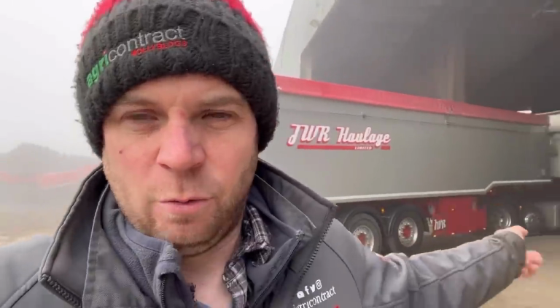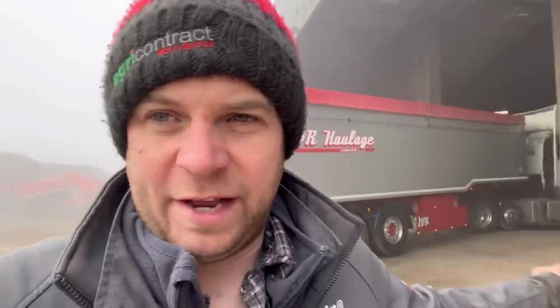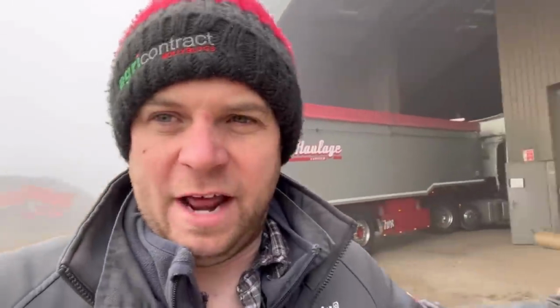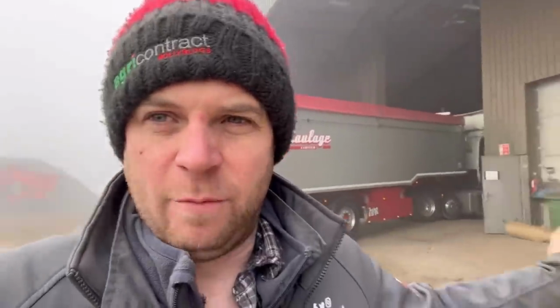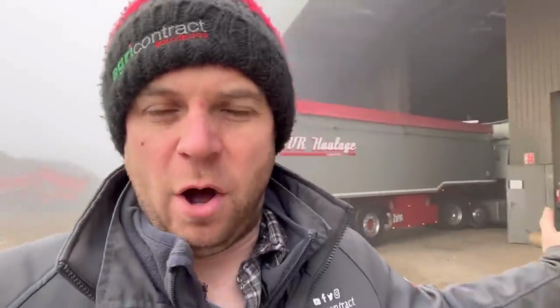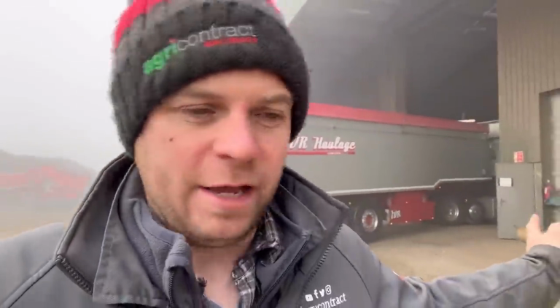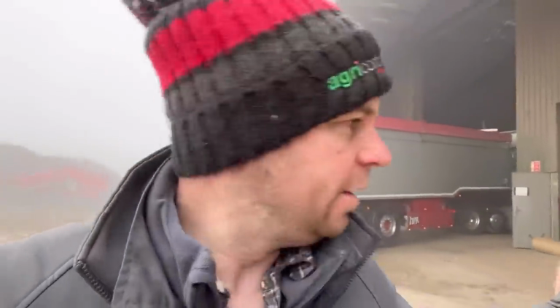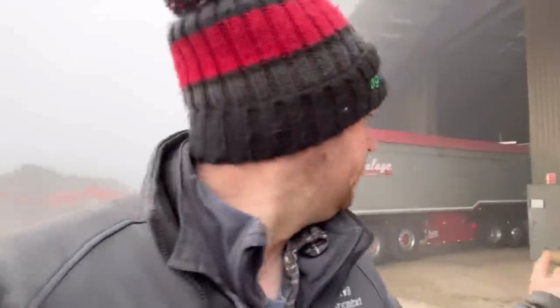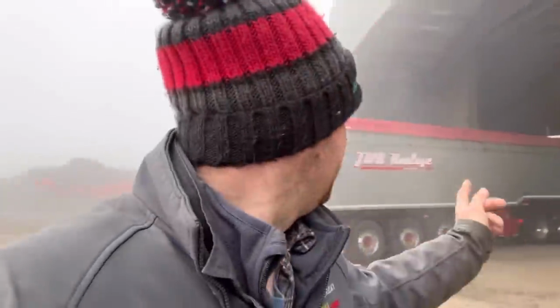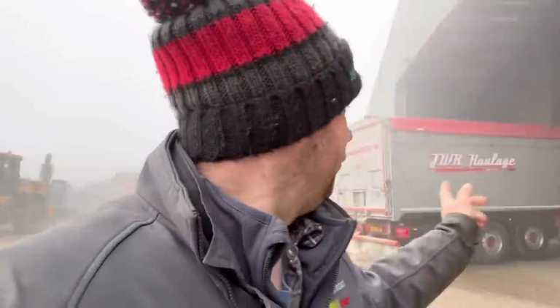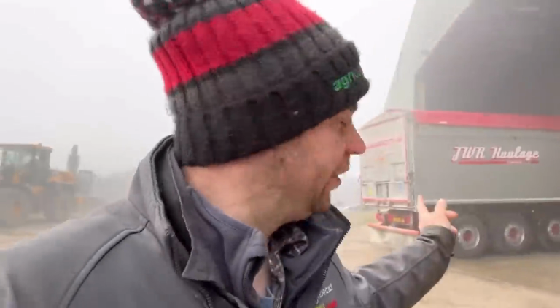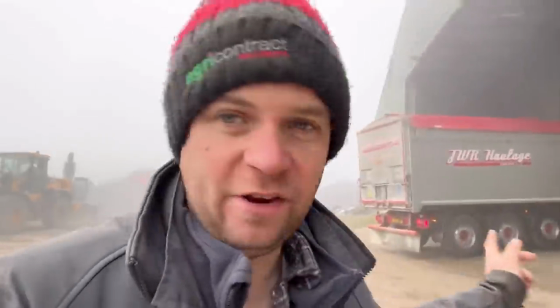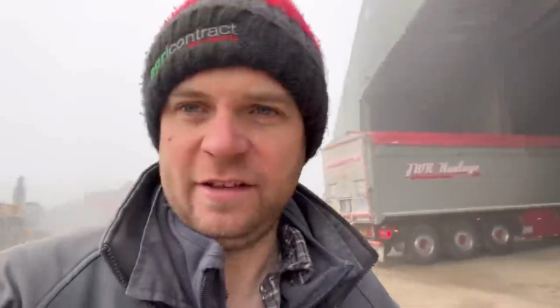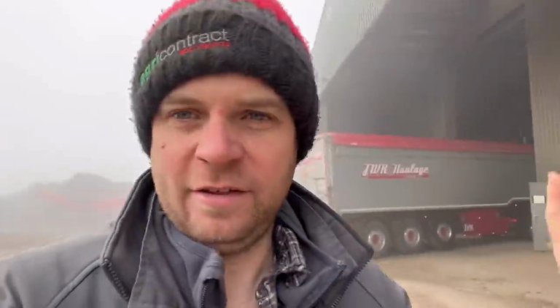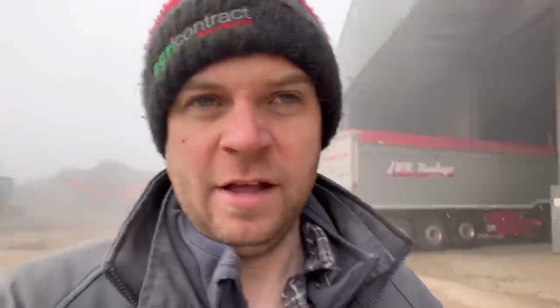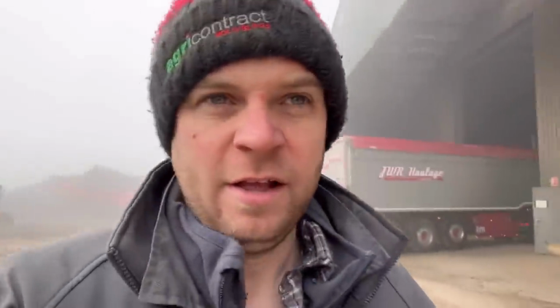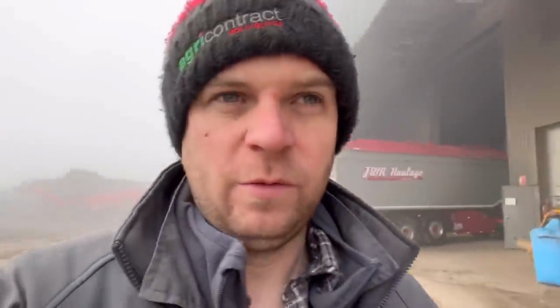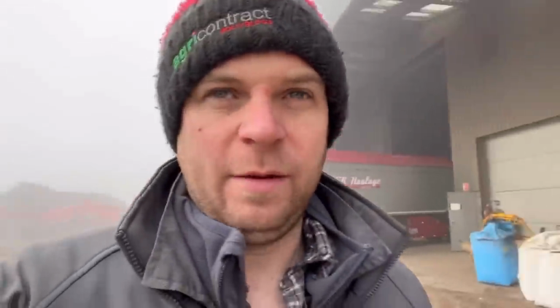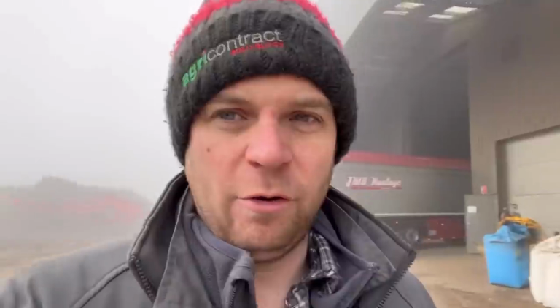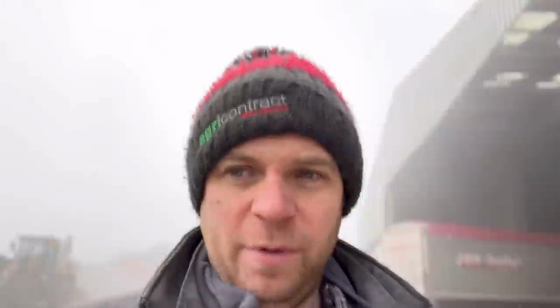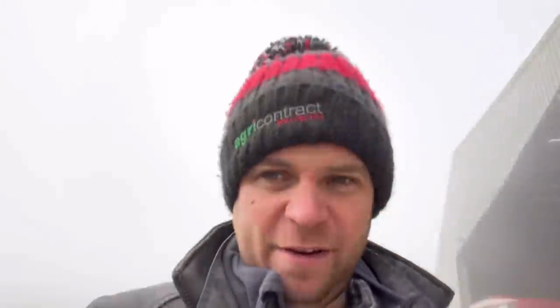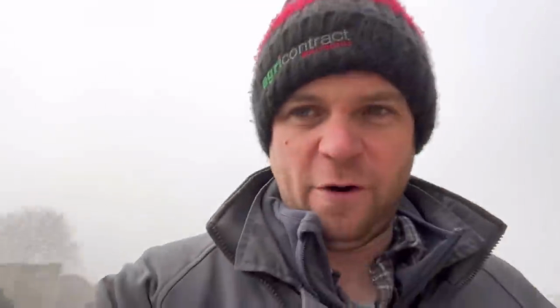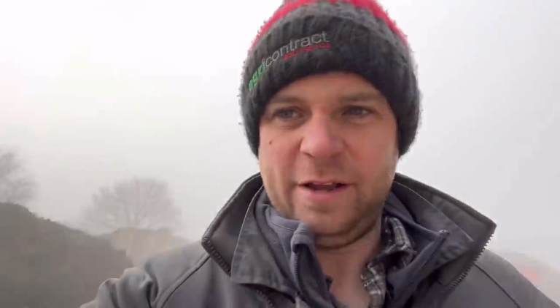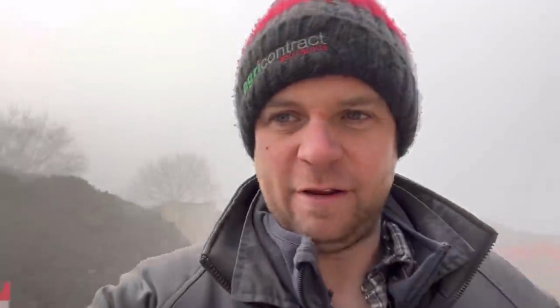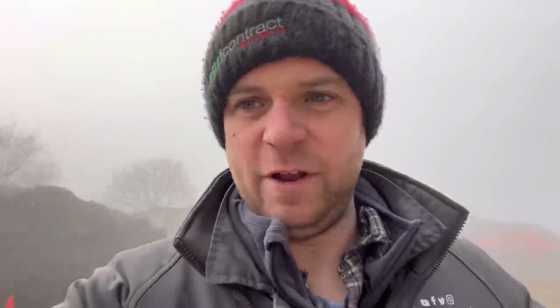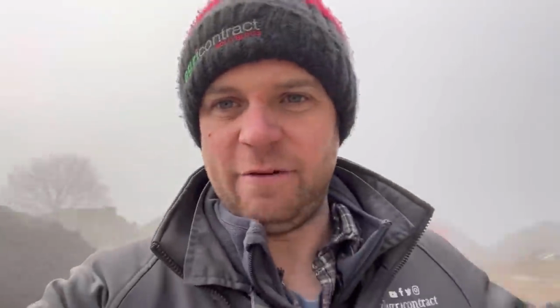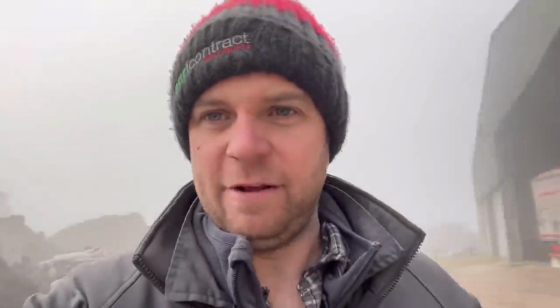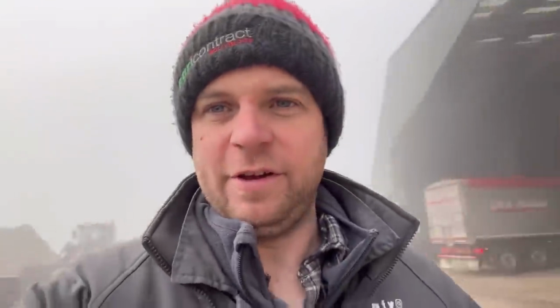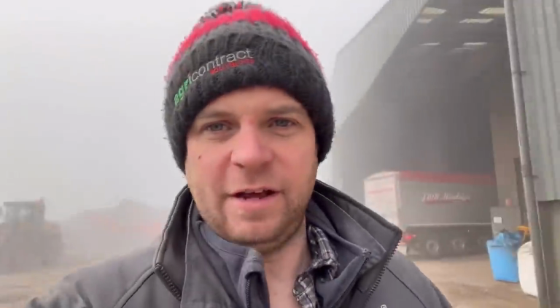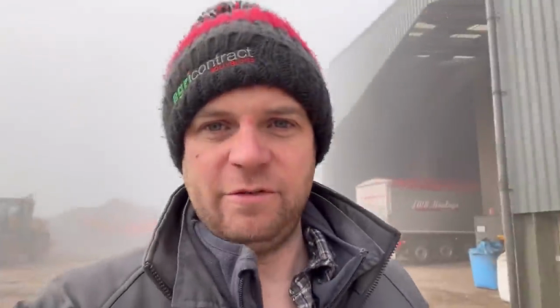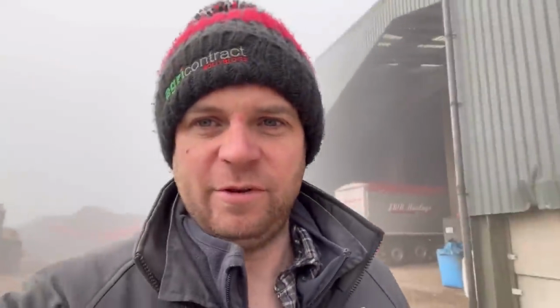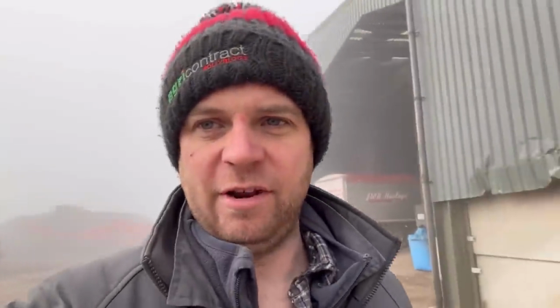Wagon here now for barley, he's on for T&J, get him loaded up. It's dead foggy, like really really foggy today, which is a bit strange.